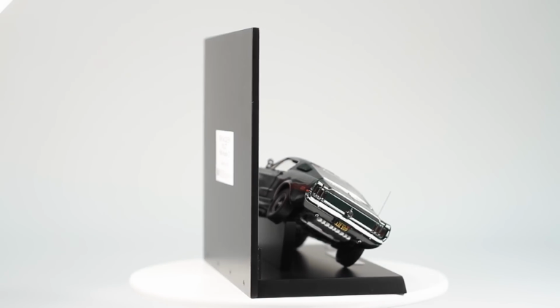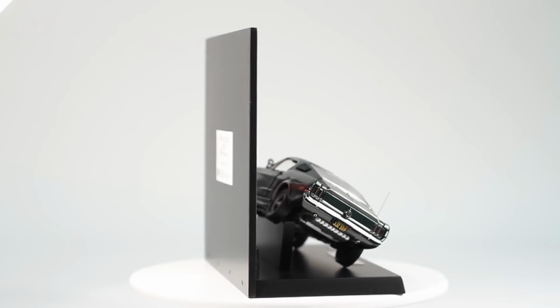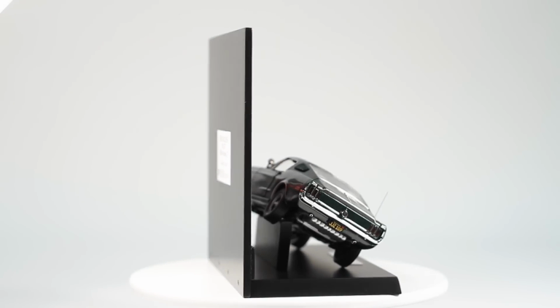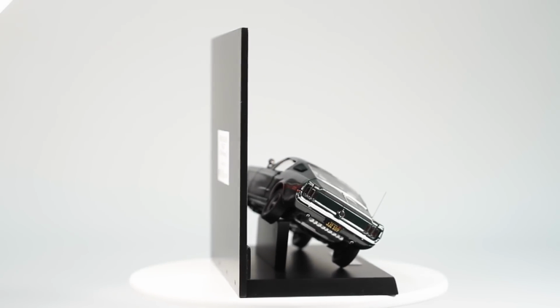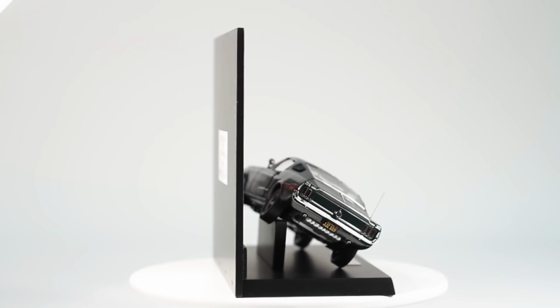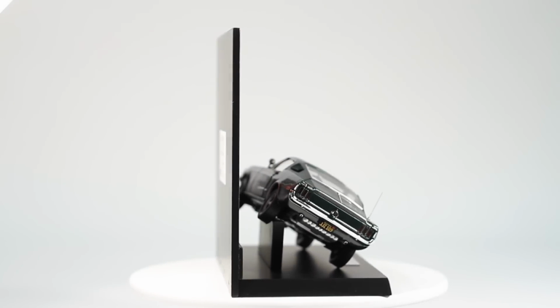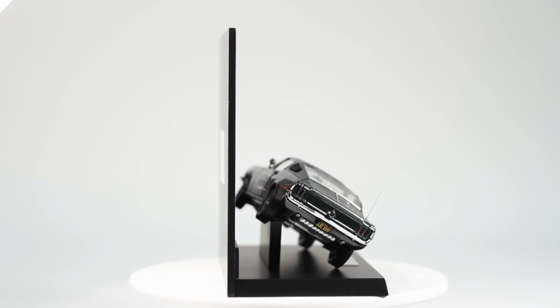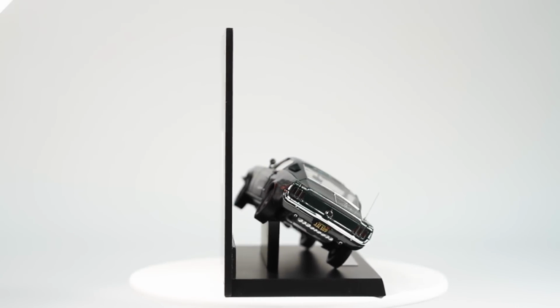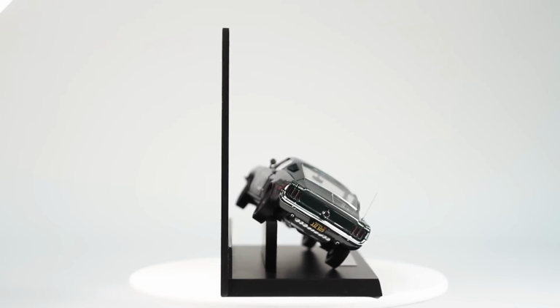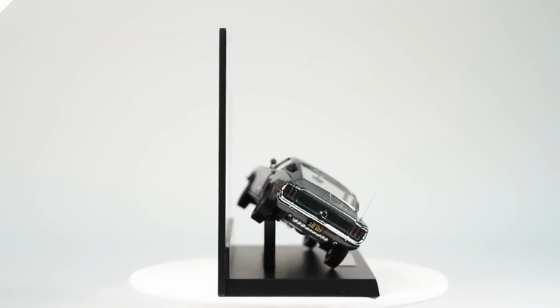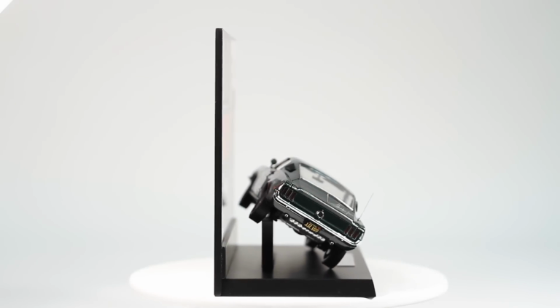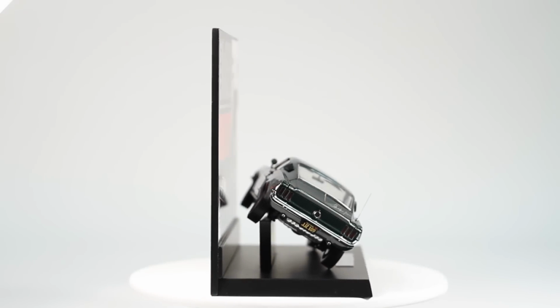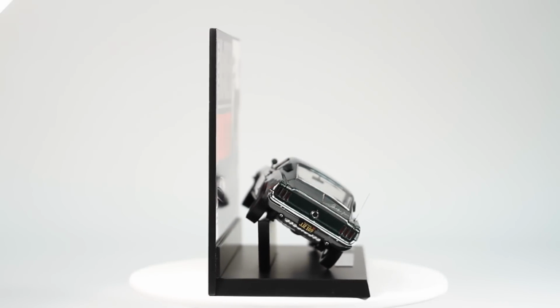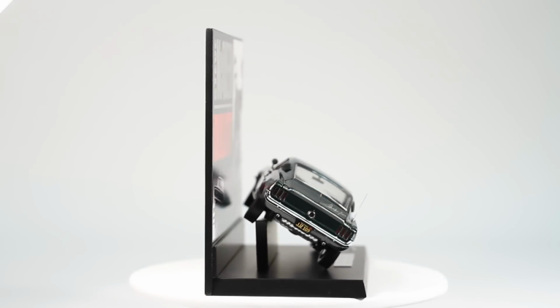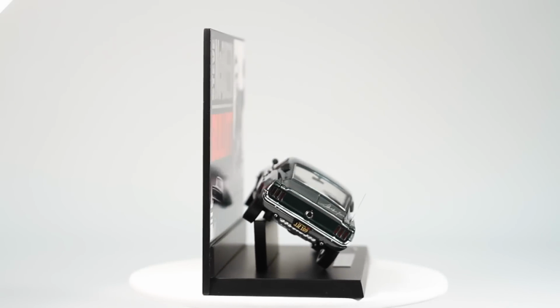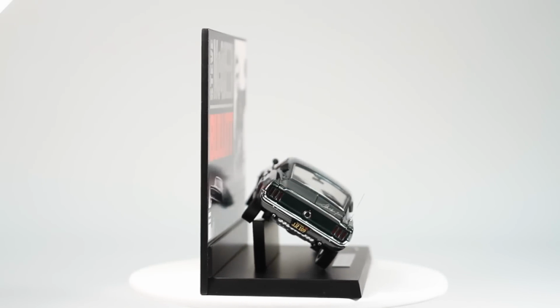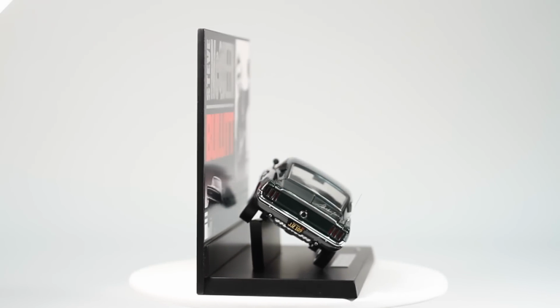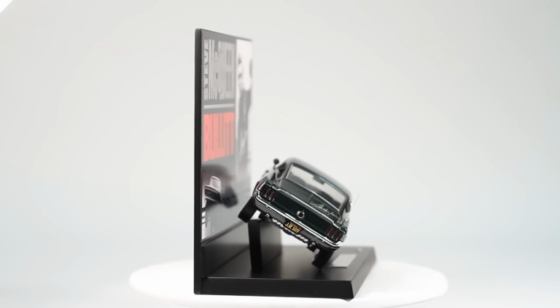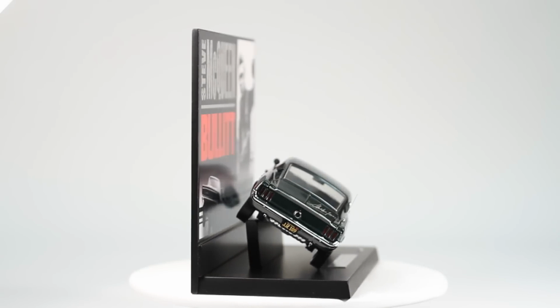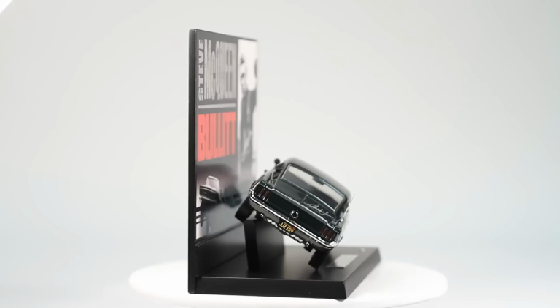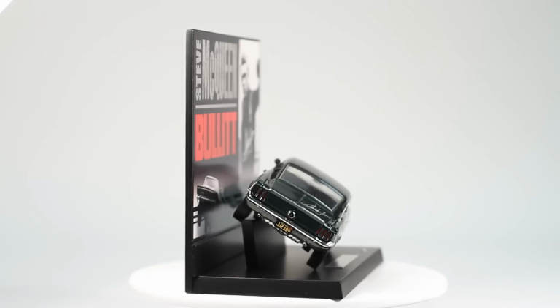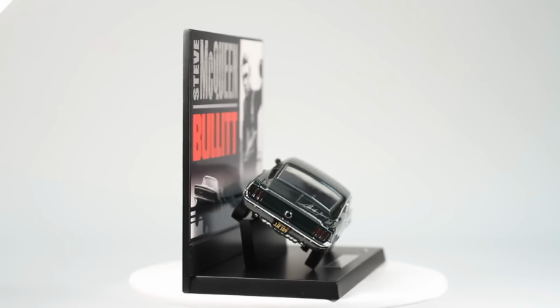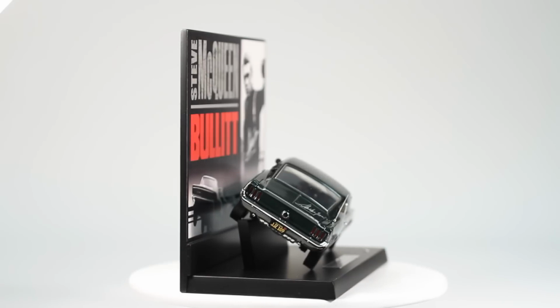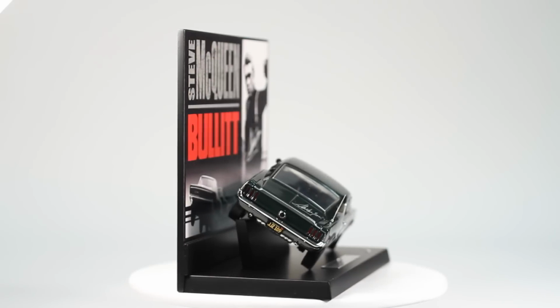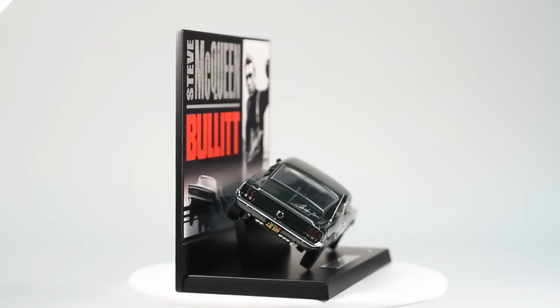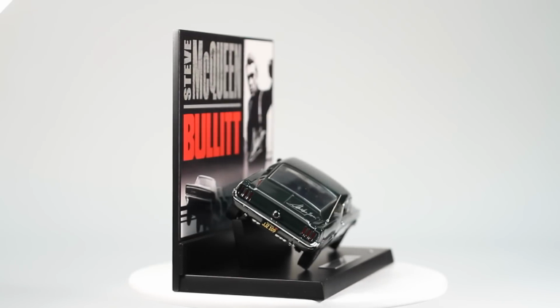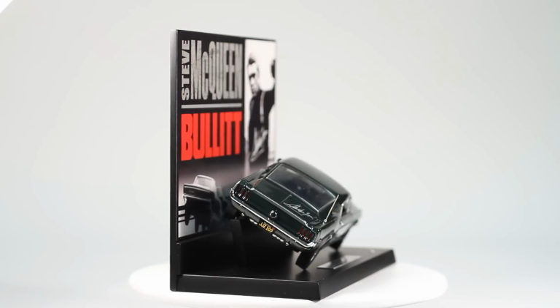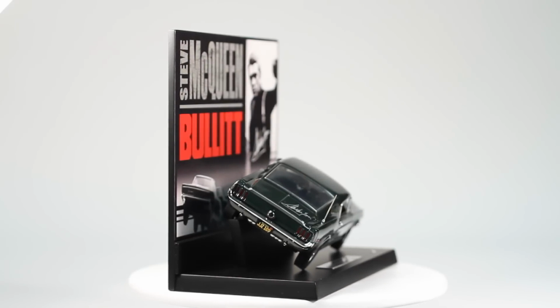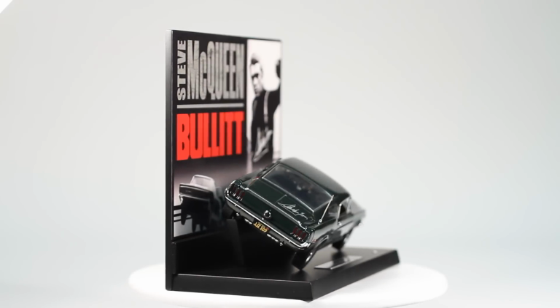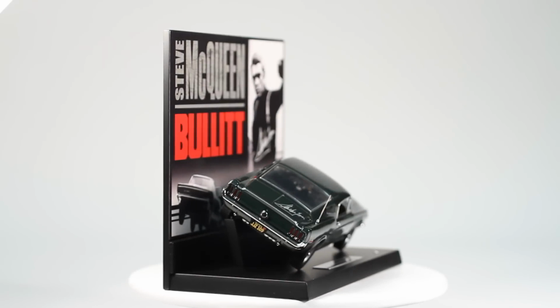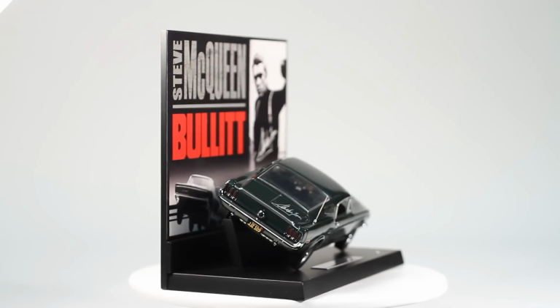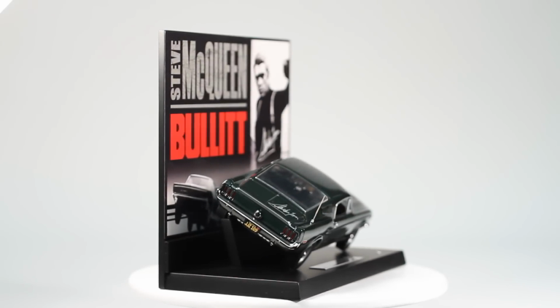Of course the doors, hood, and trunk all open to show off these details, and the front and rear suspension actually works.